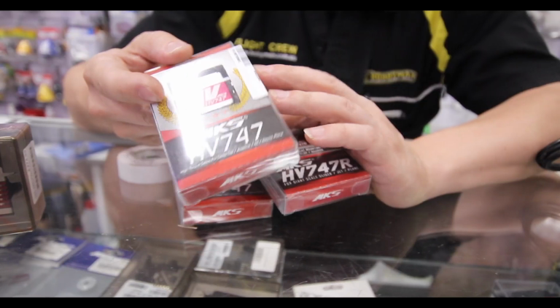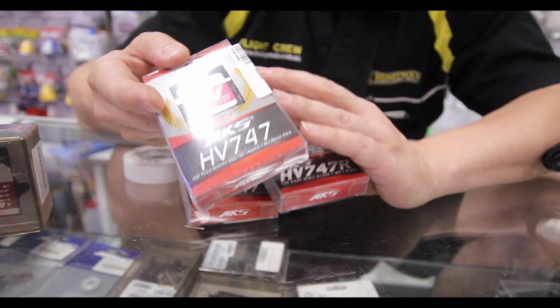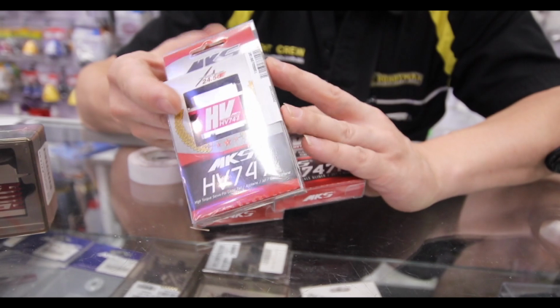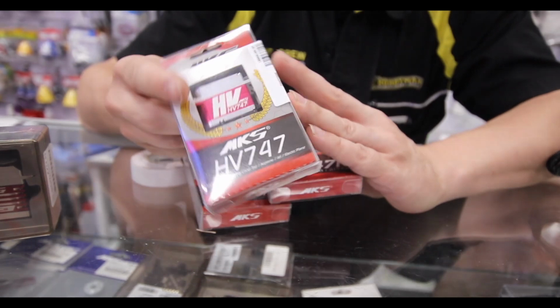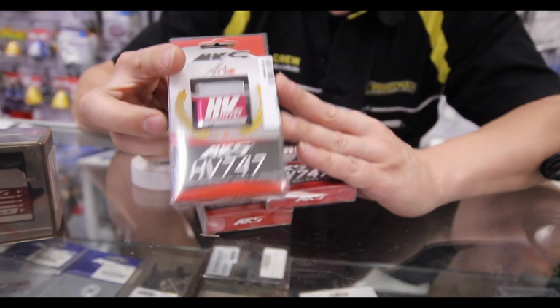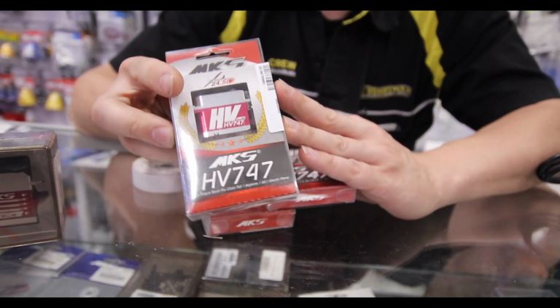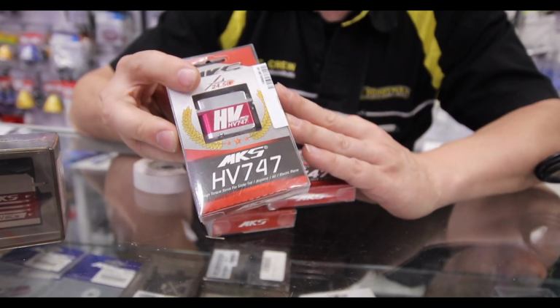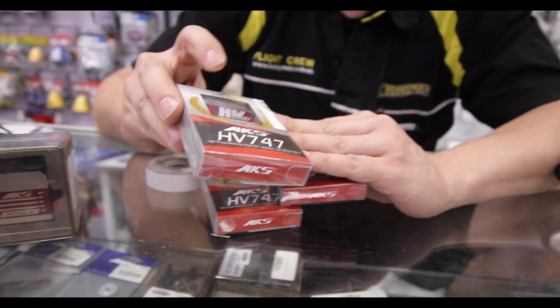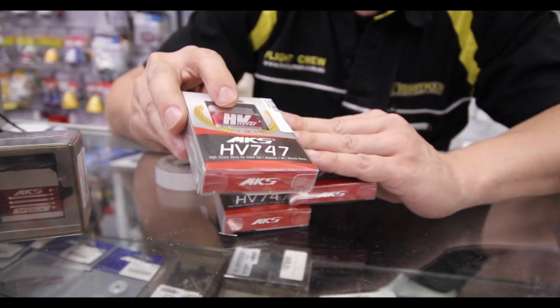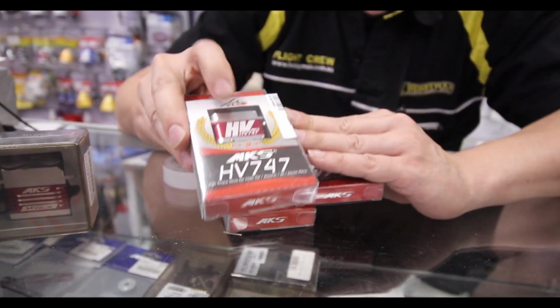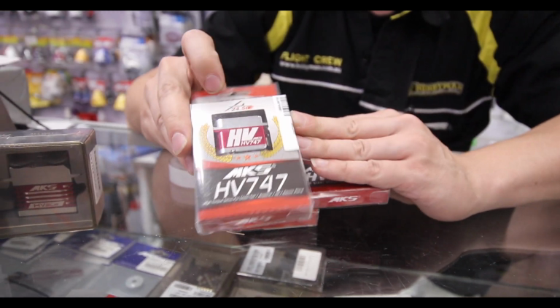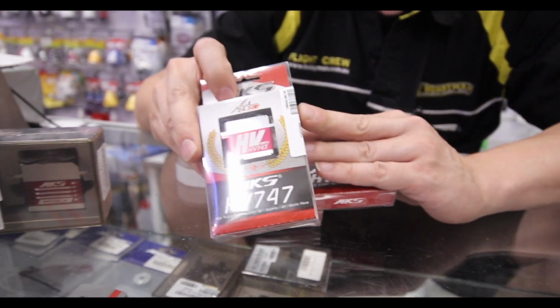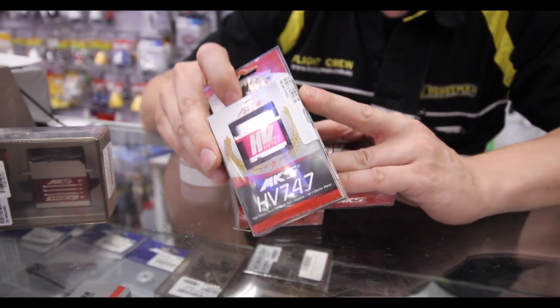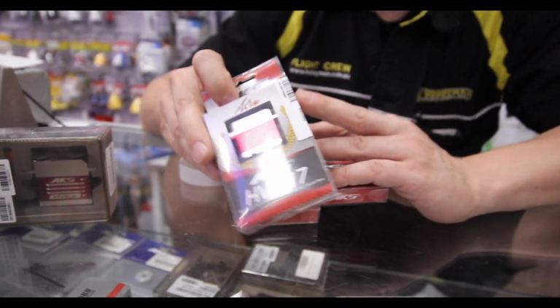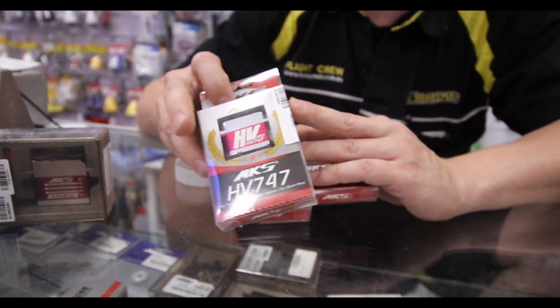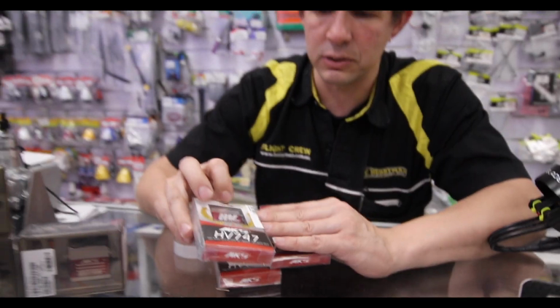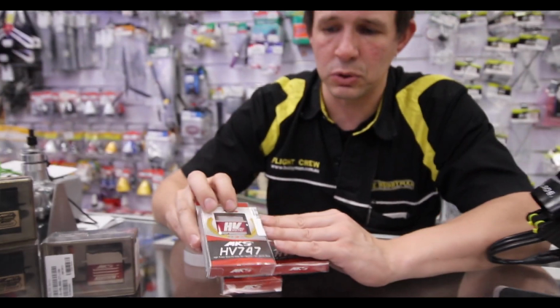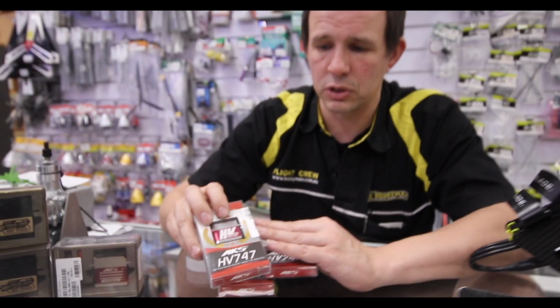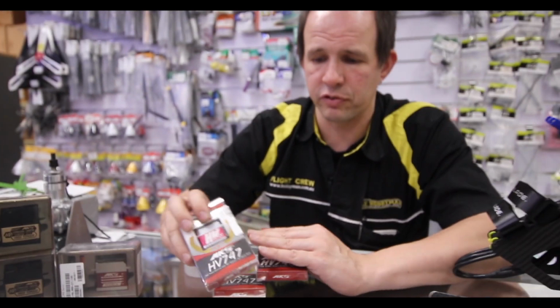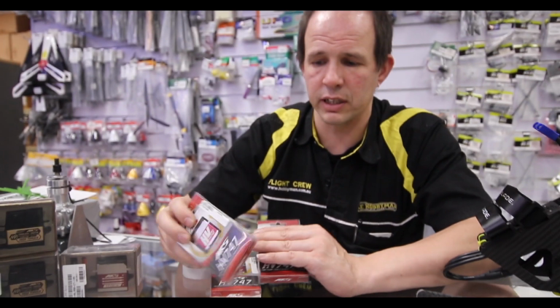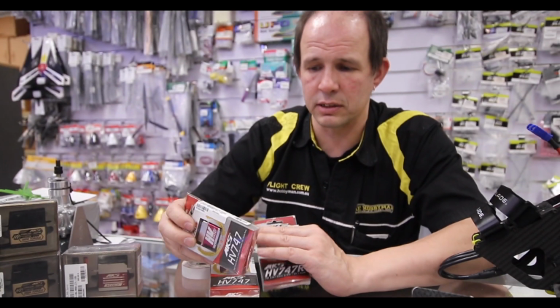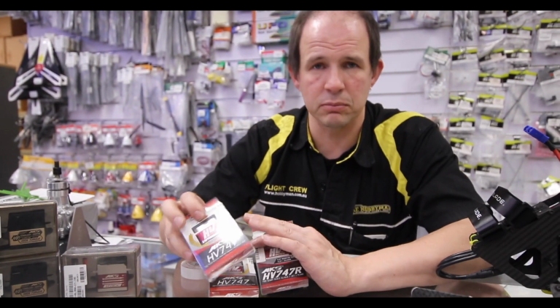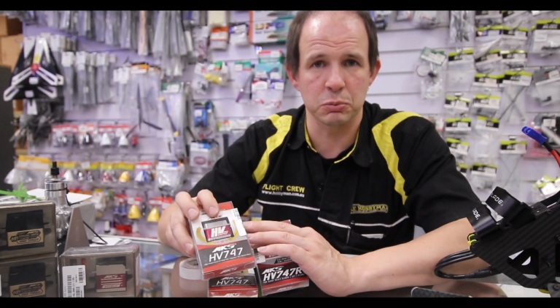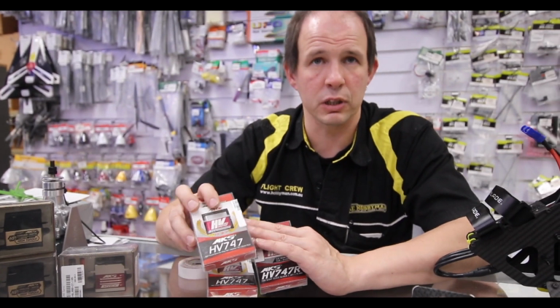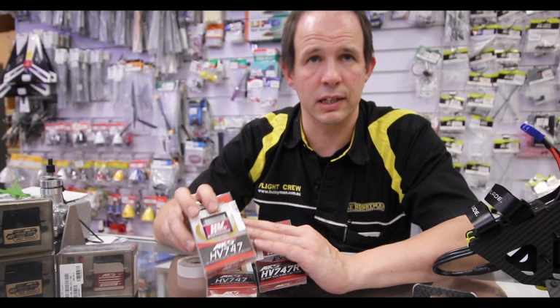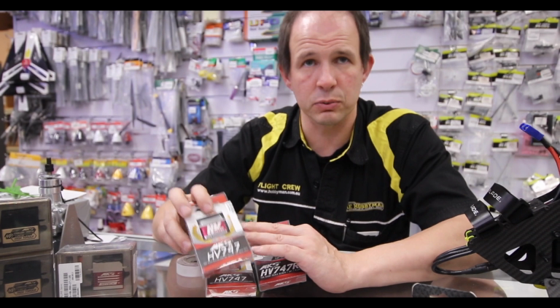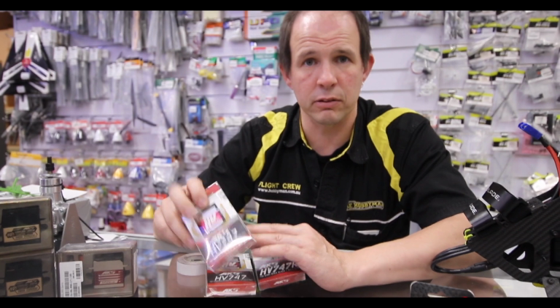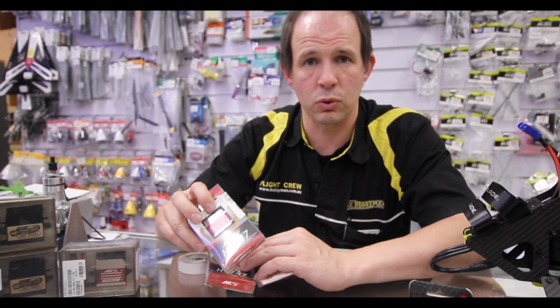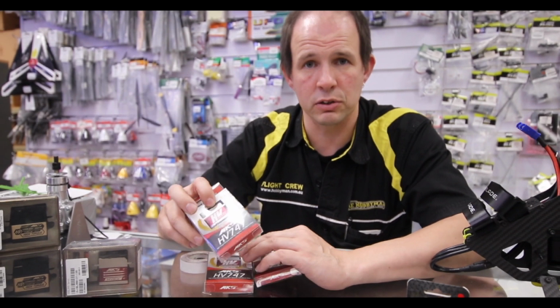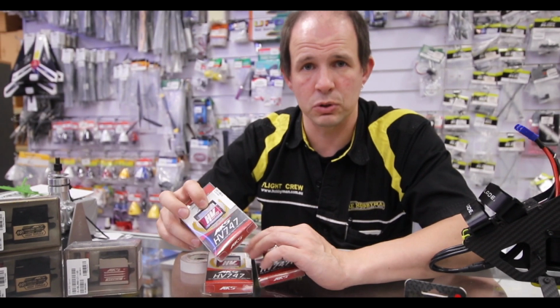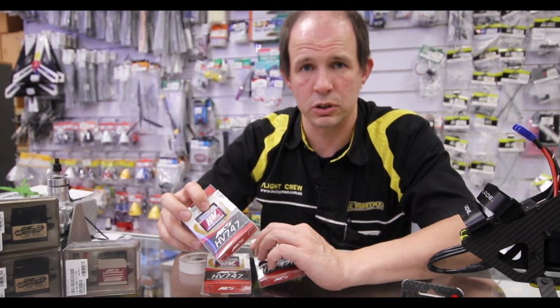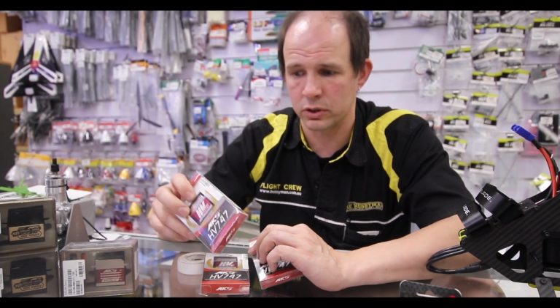We've got the smallest slim line servos — great for your gliders, even your small aeroplanes. These will also fit in some smaller cars where they require a smaller servo.